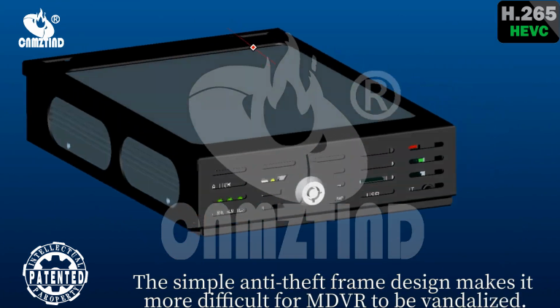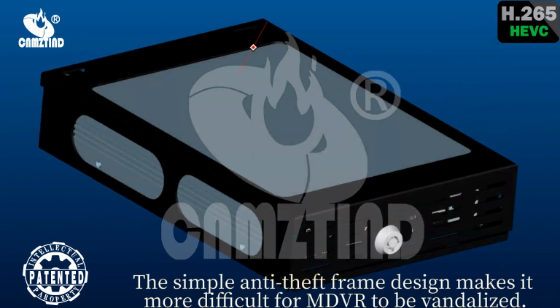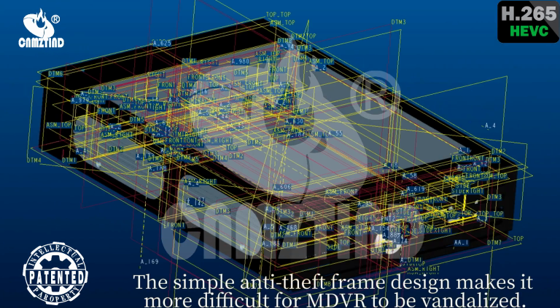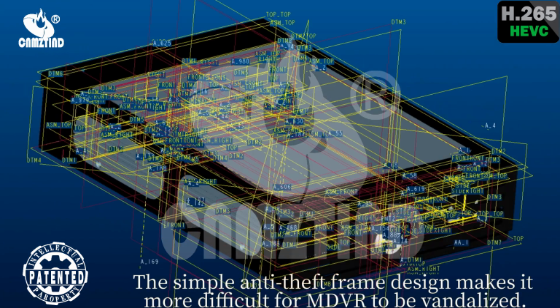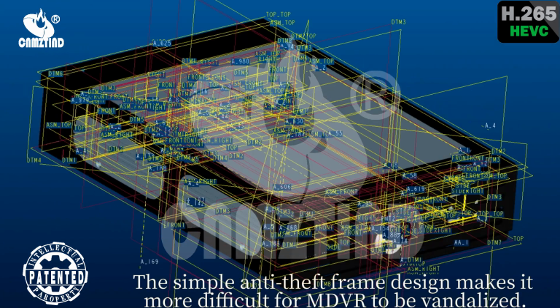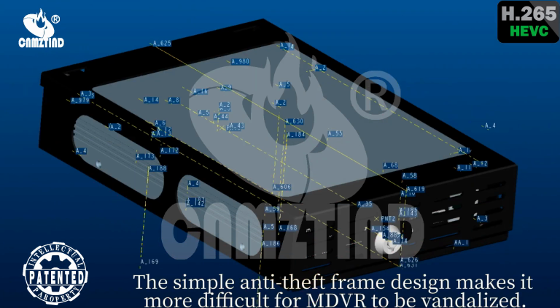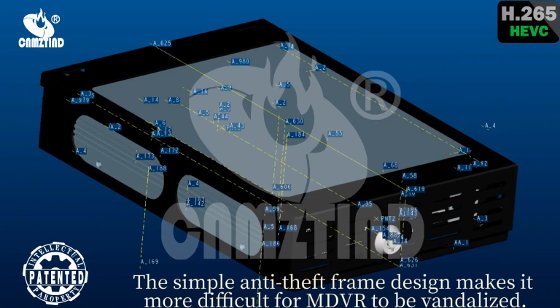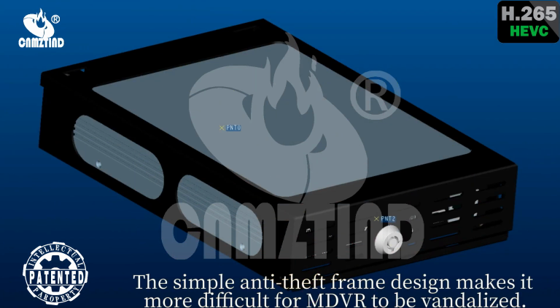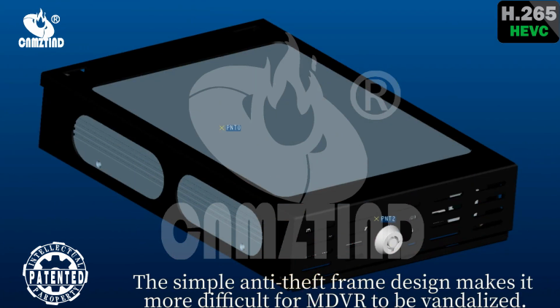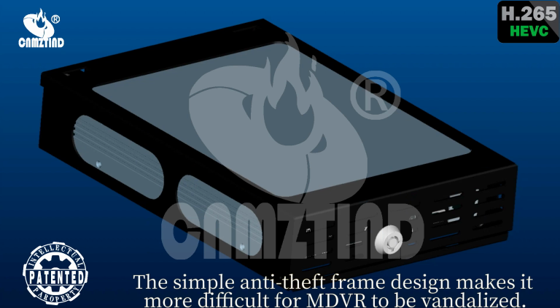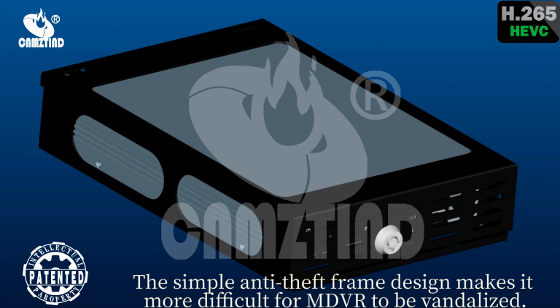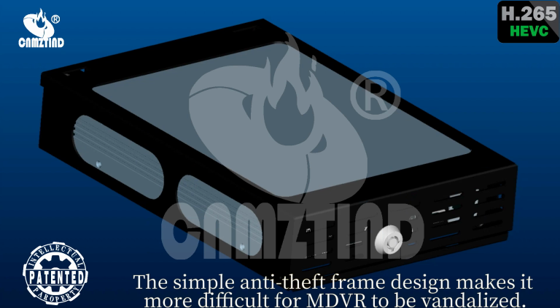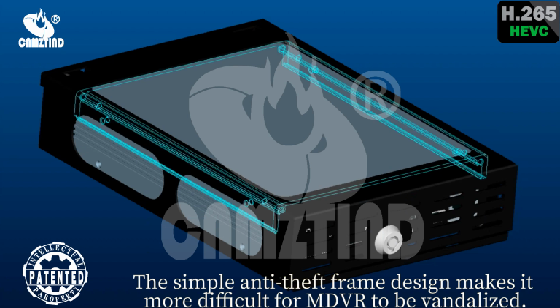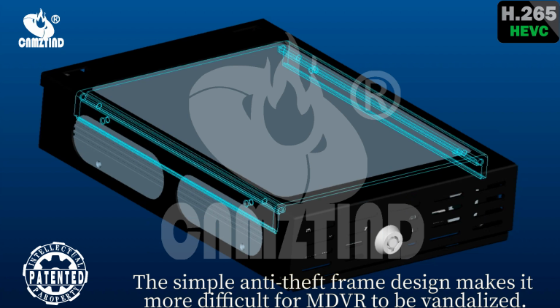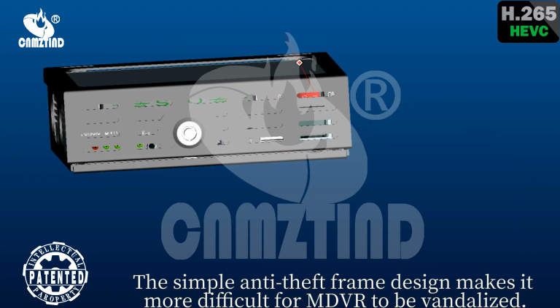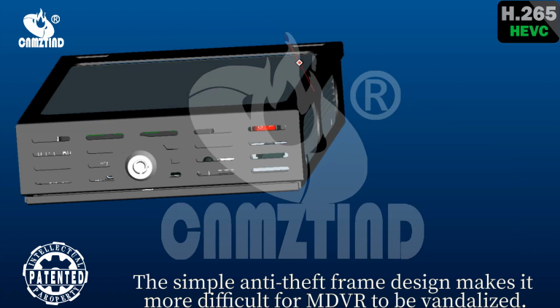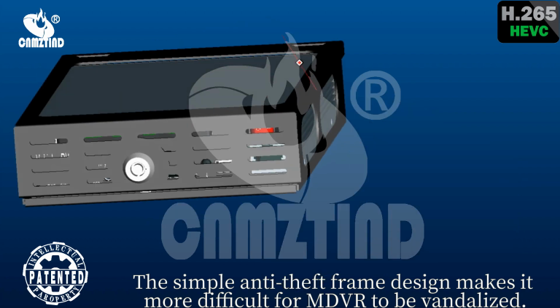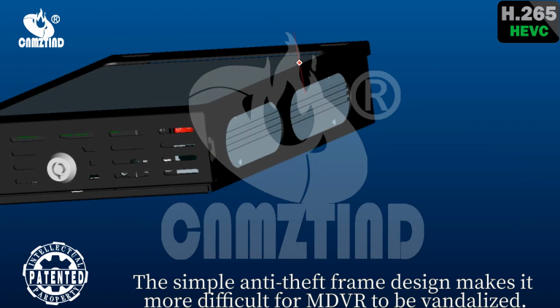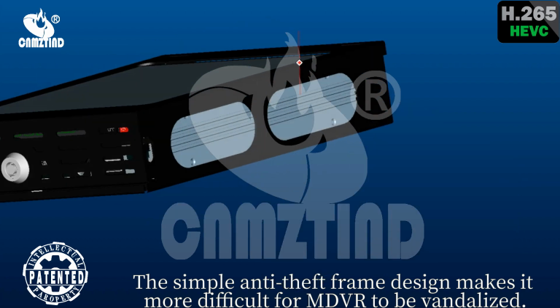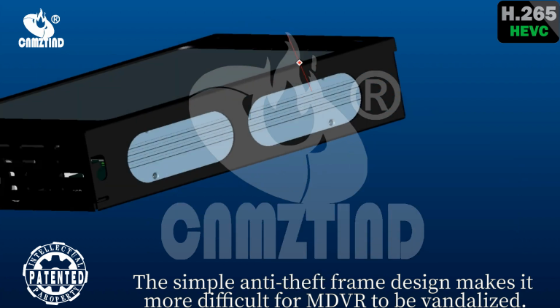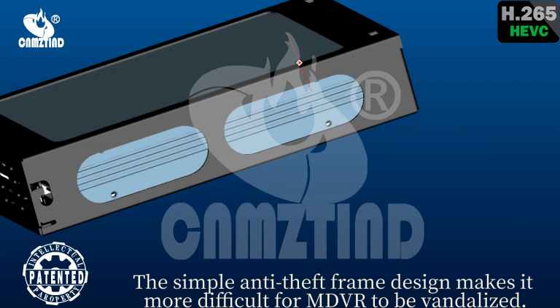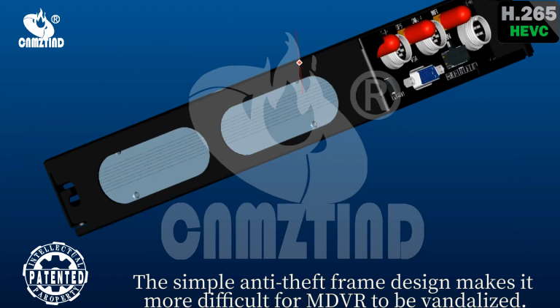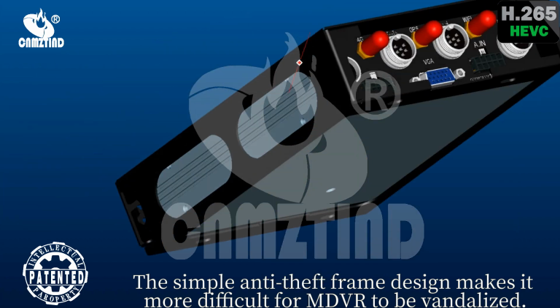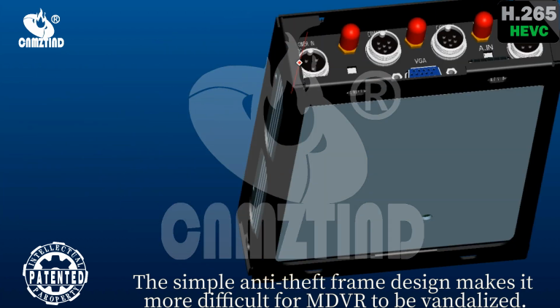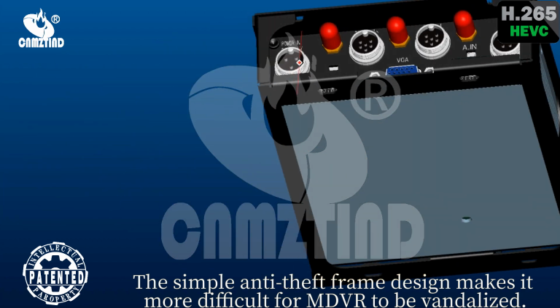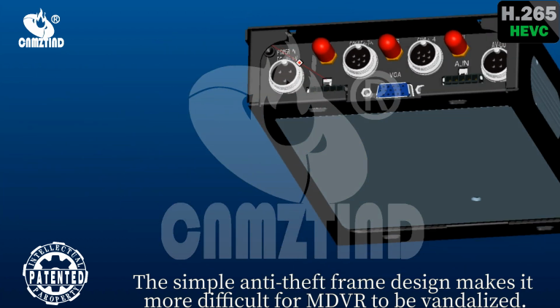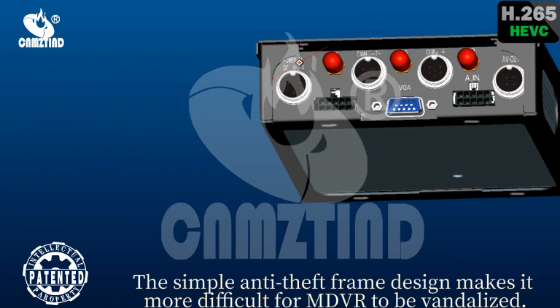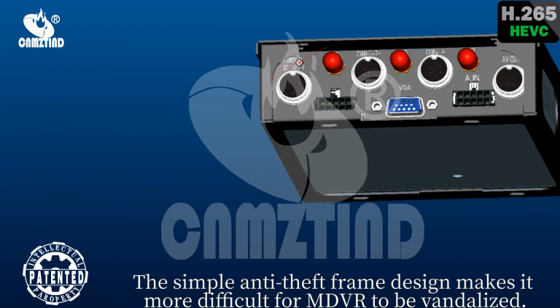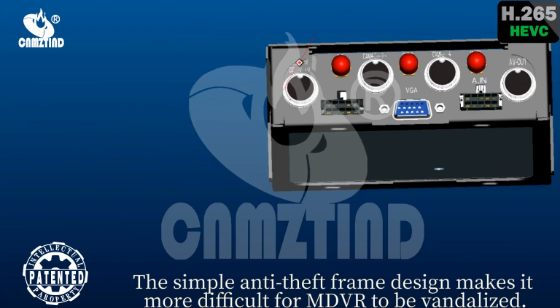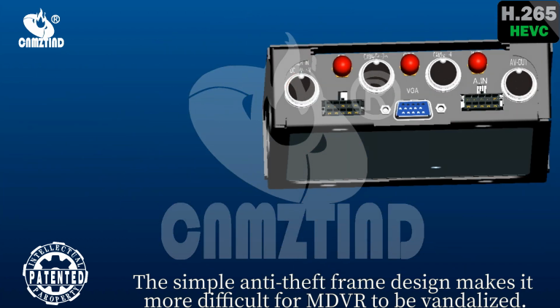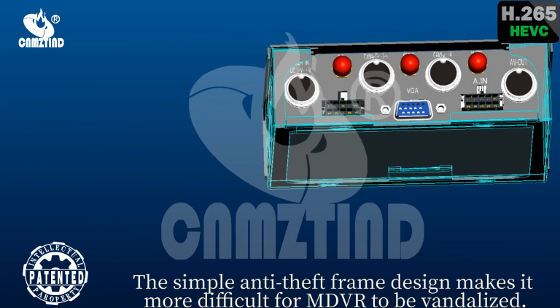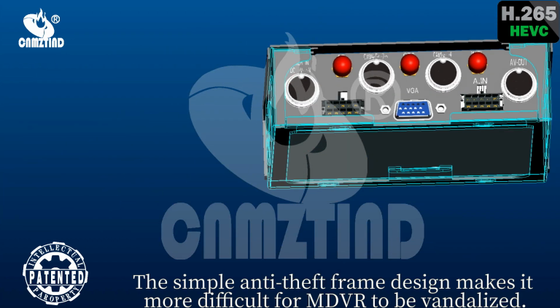The simple anti-vandal frame design makes it more difficult for the MD-VR to be vandalized.